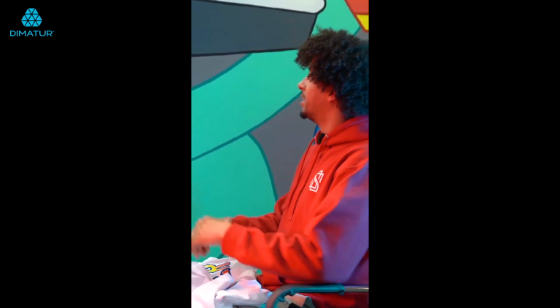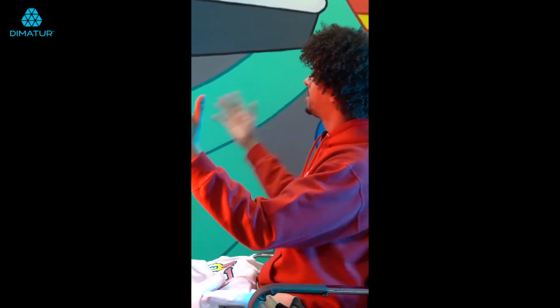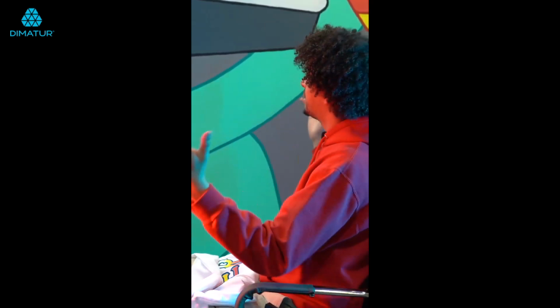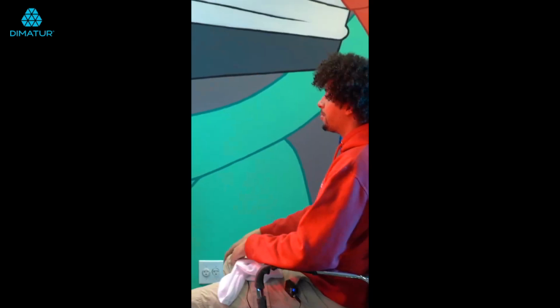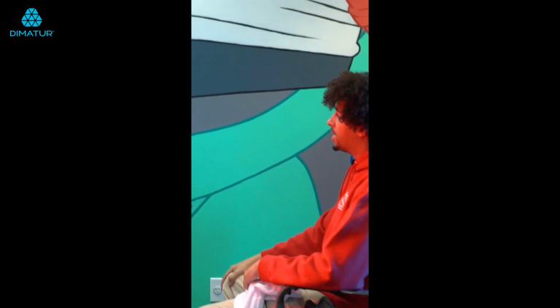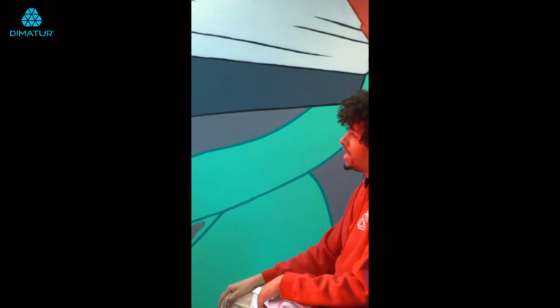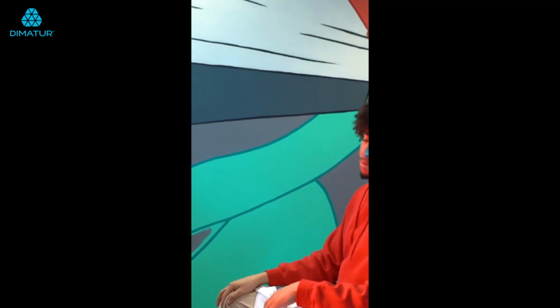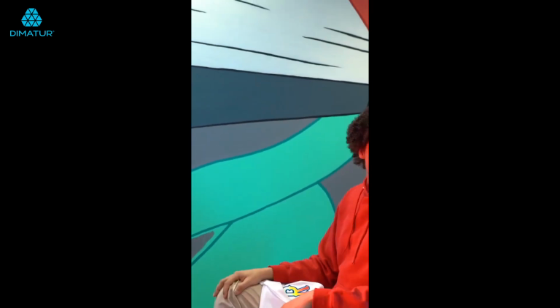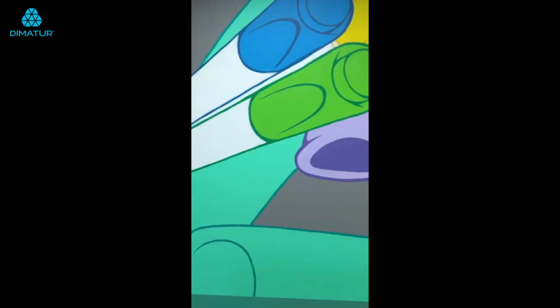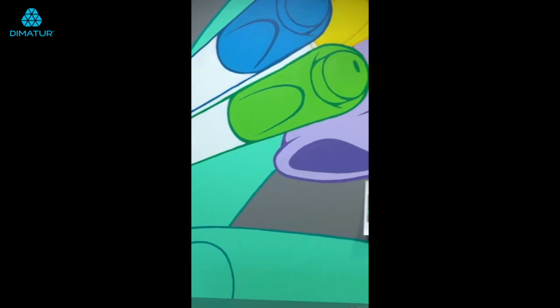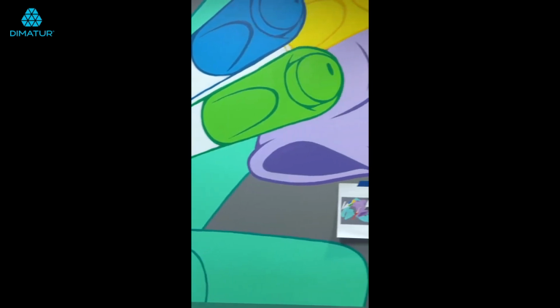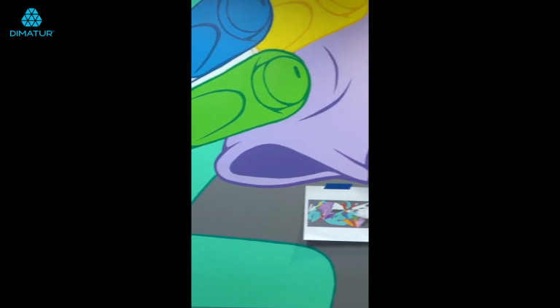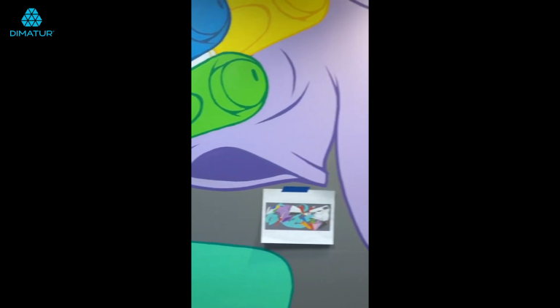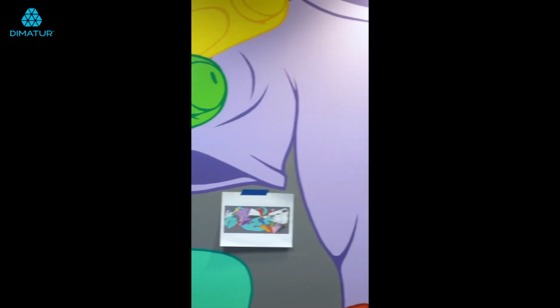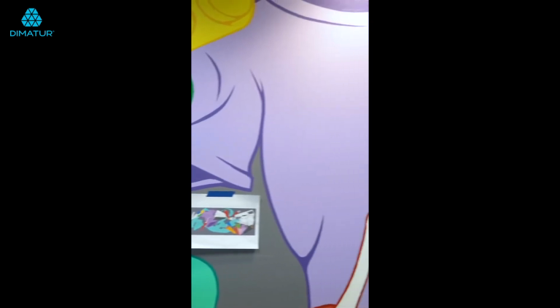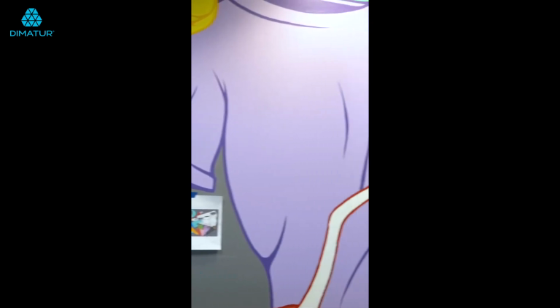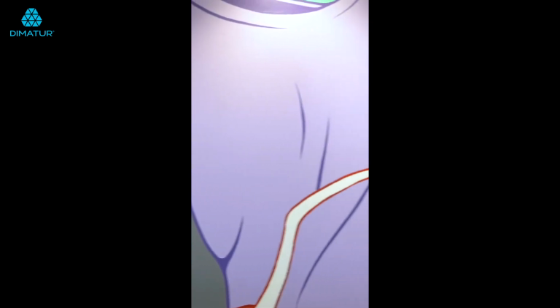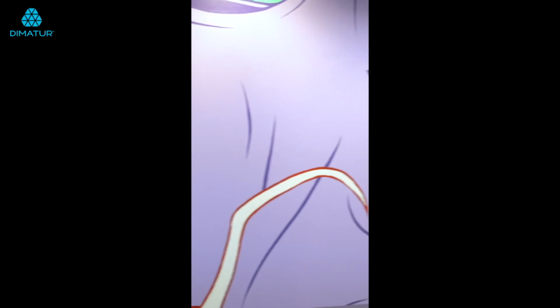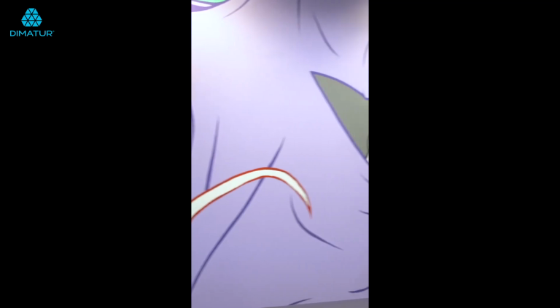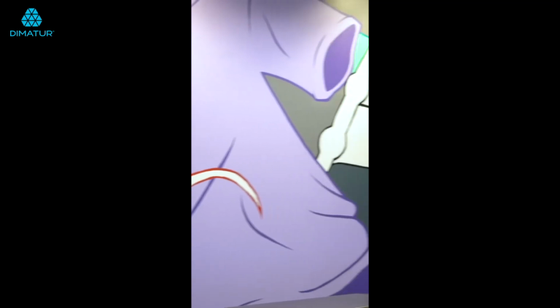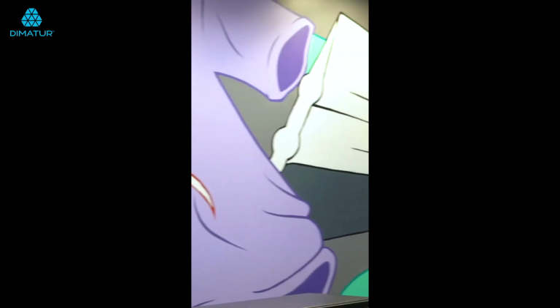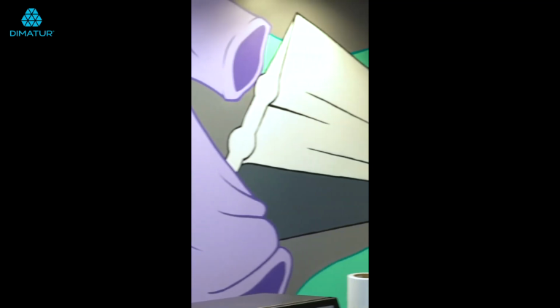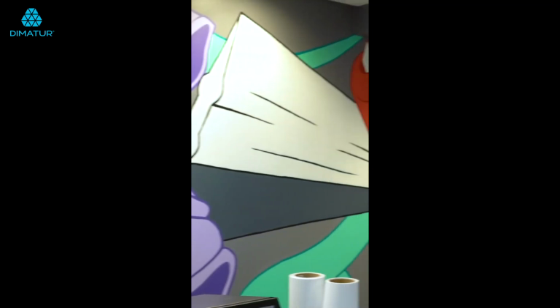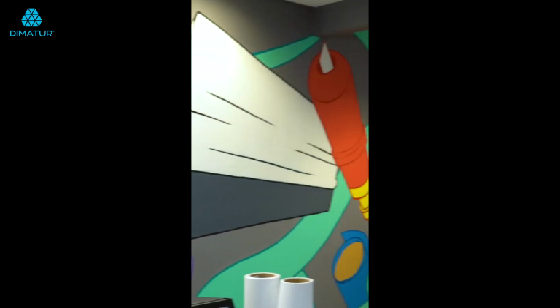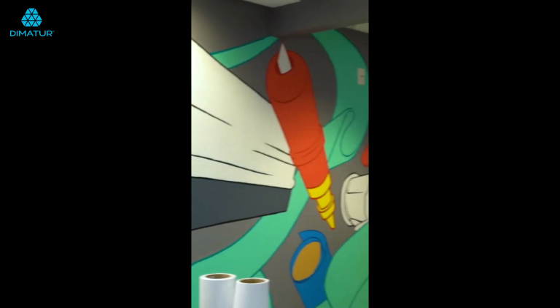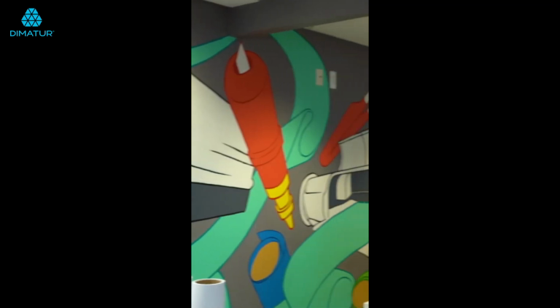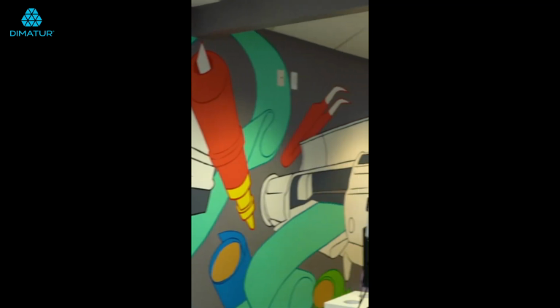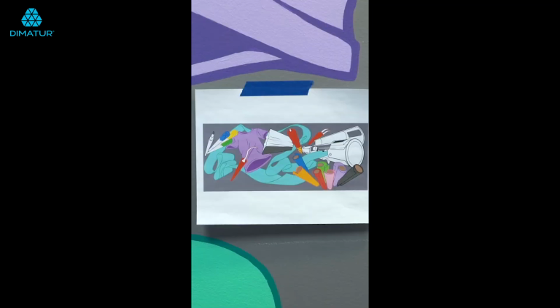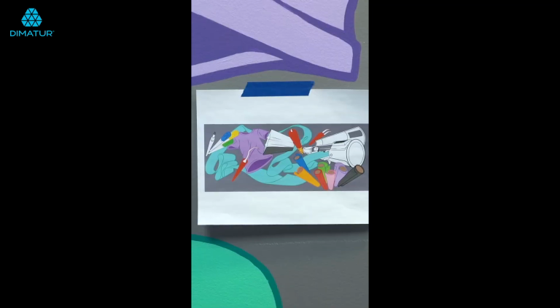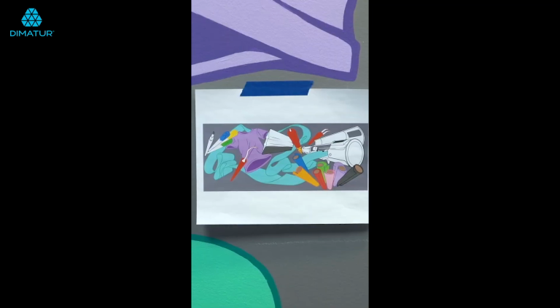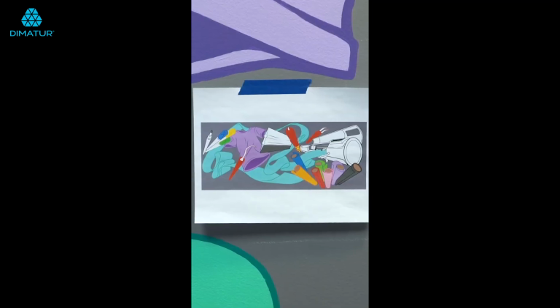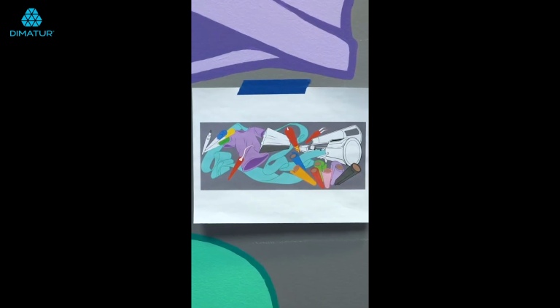This big behemoth of a mural — this is my design that I did on a computer first and then threw it up on a wall.